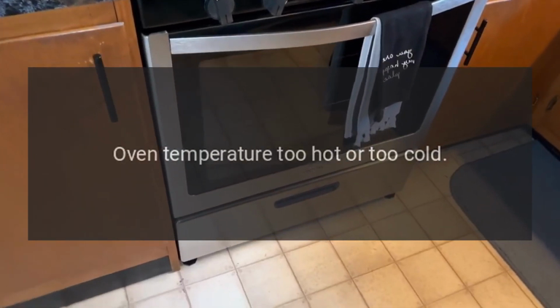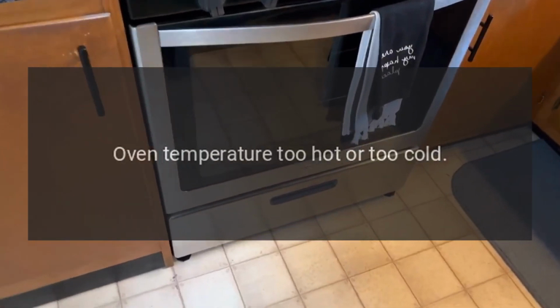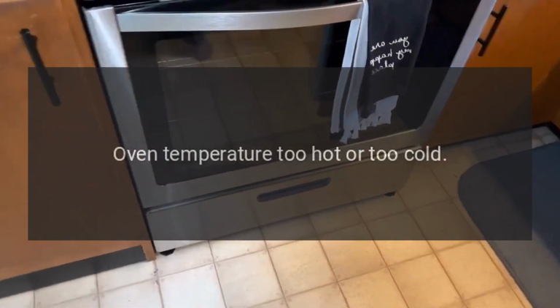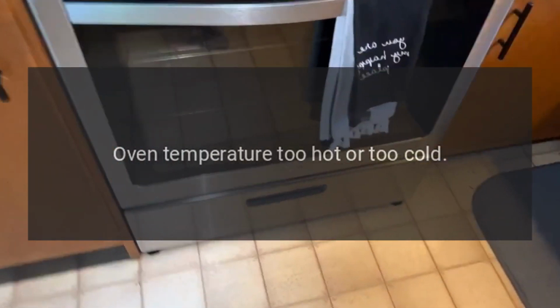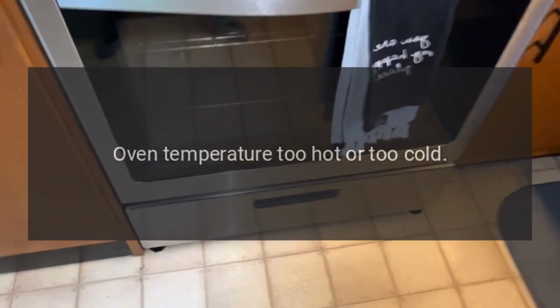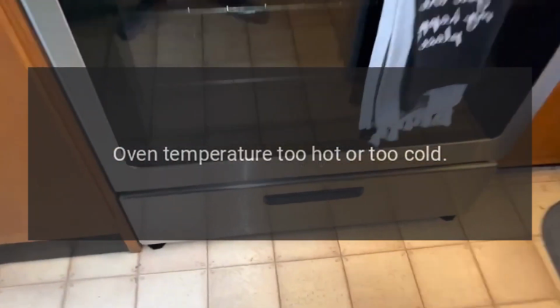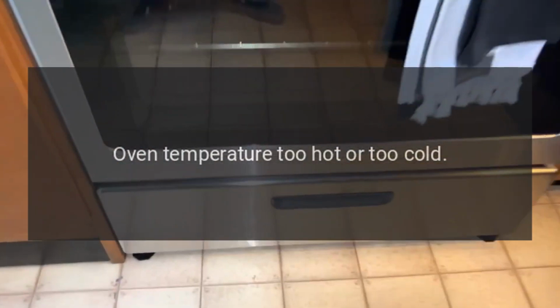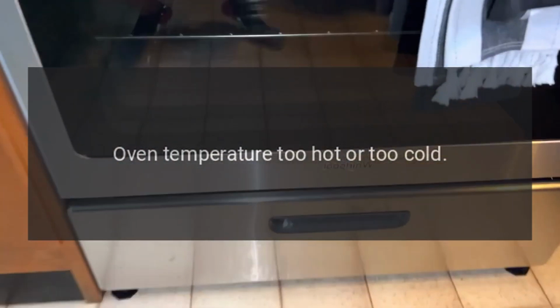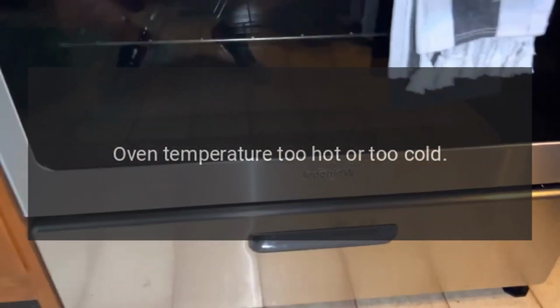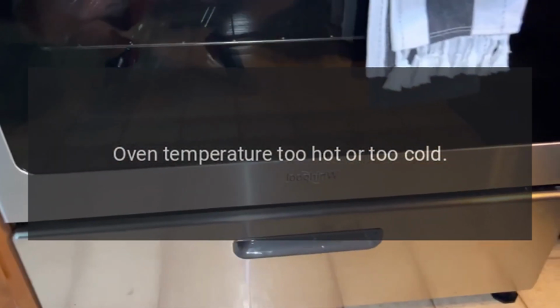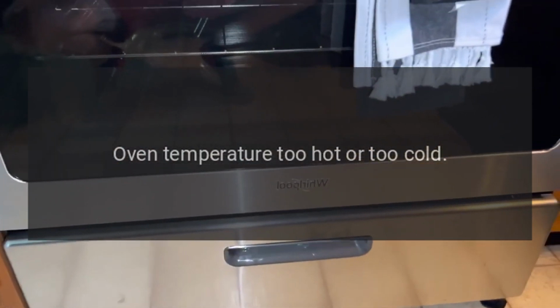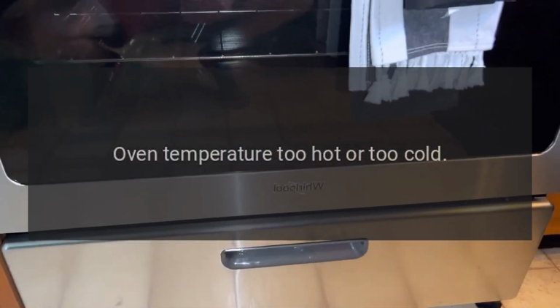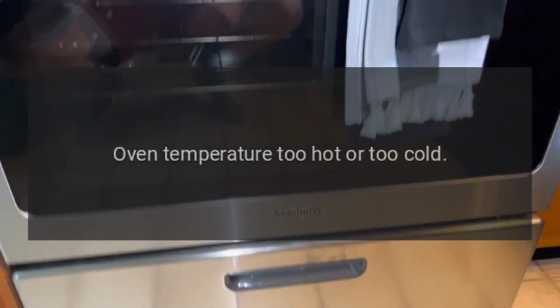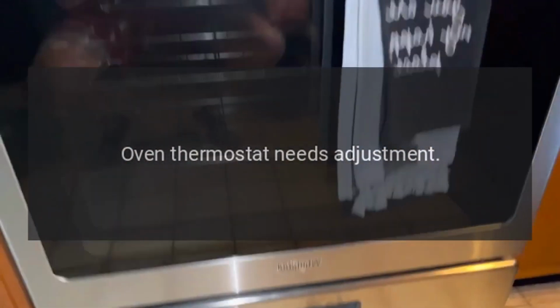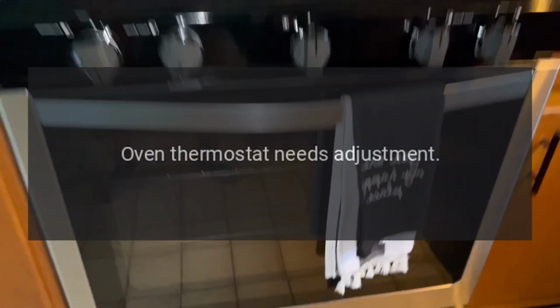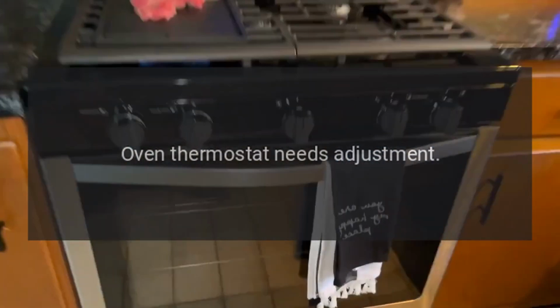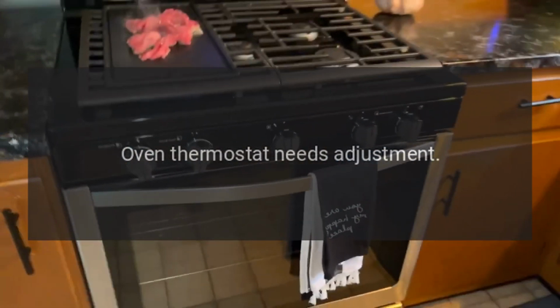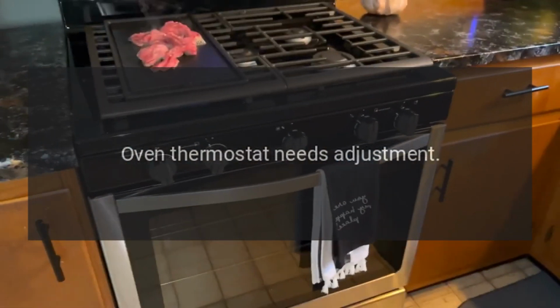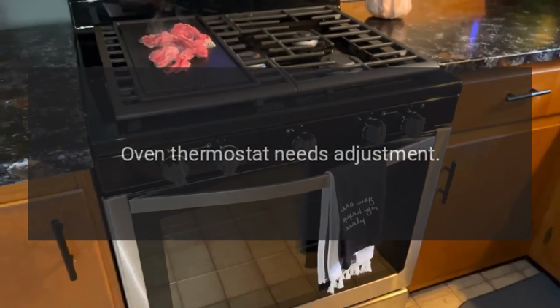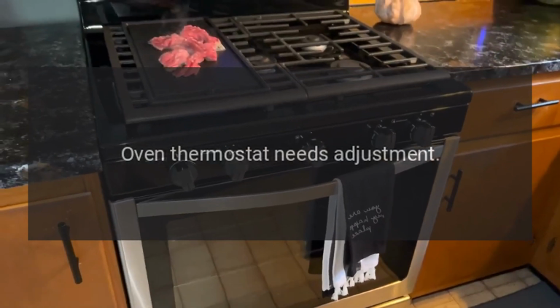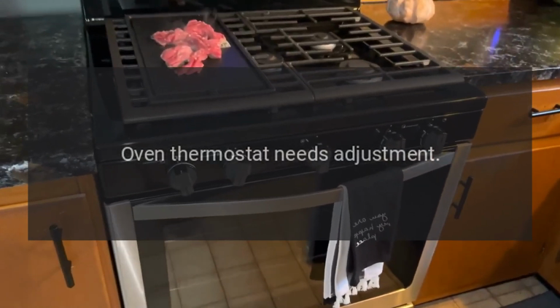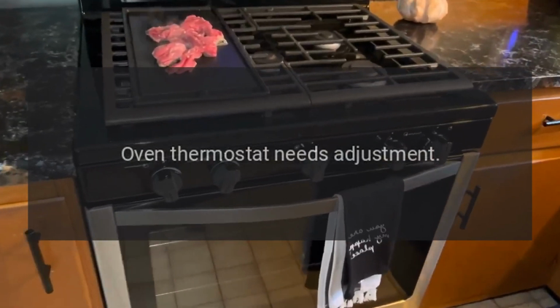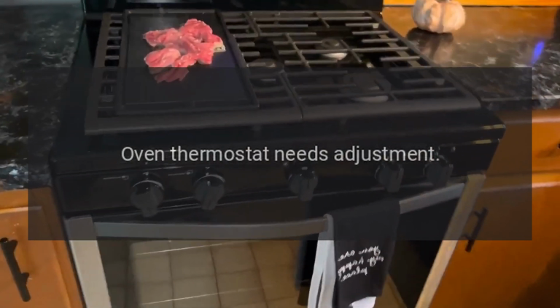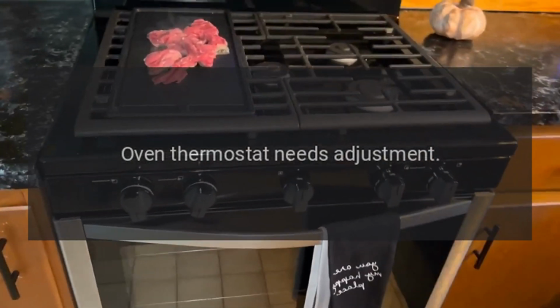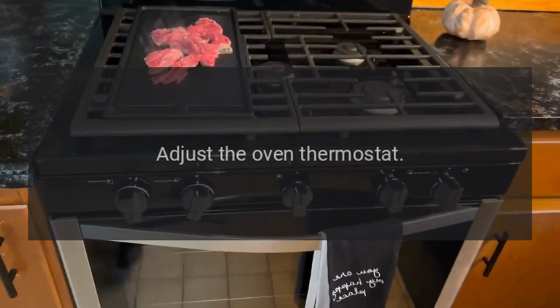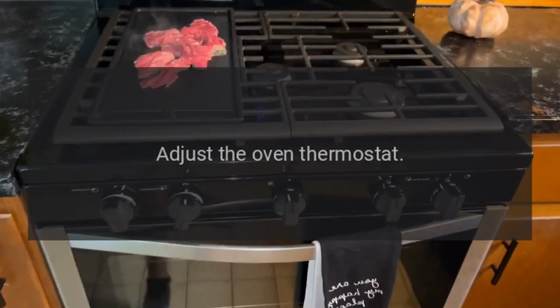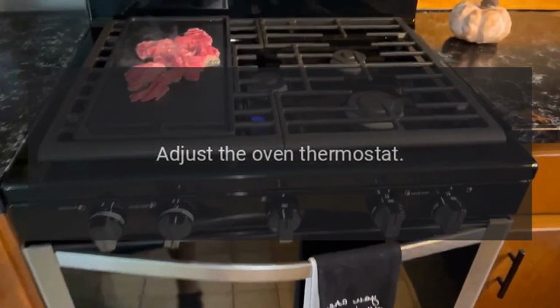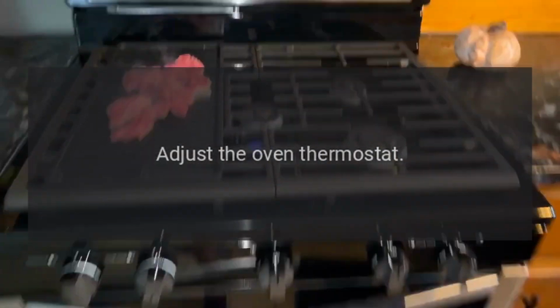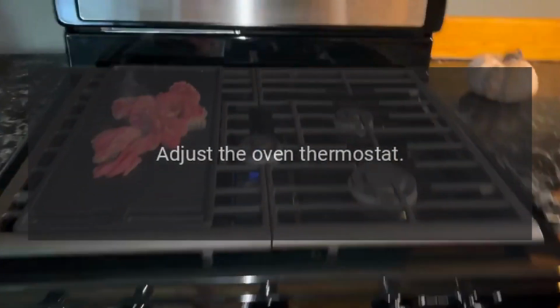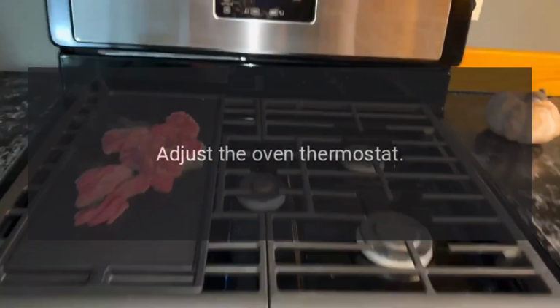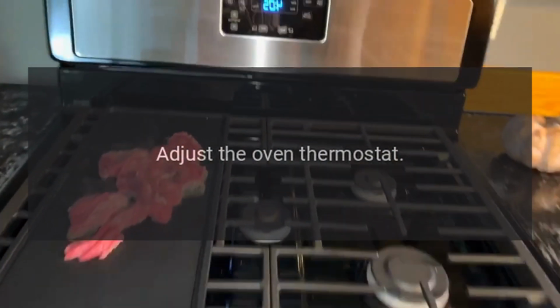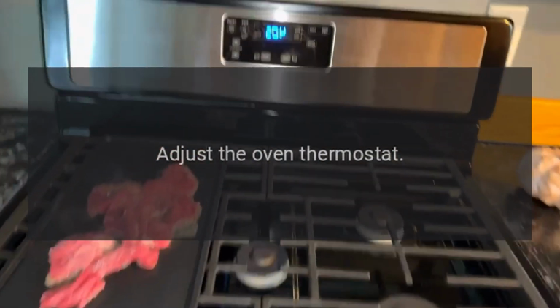Oven temperature too hot or too cold: the oven thermostat needs adjustment. Adjust the oven thermostat.